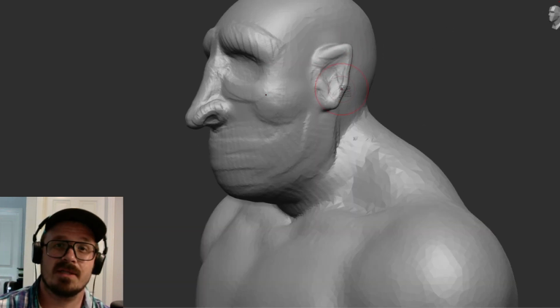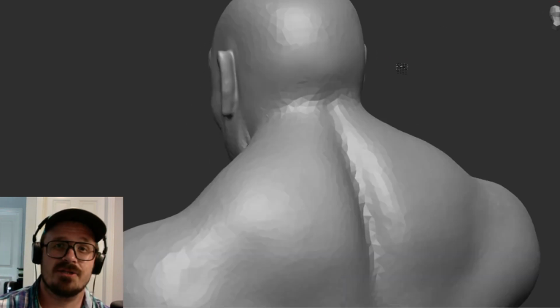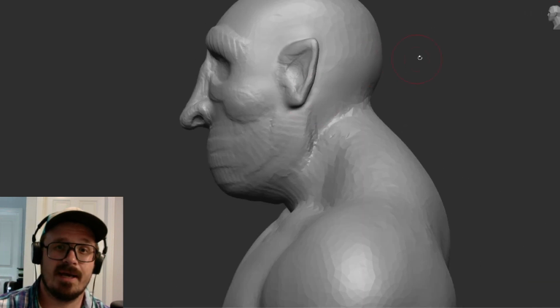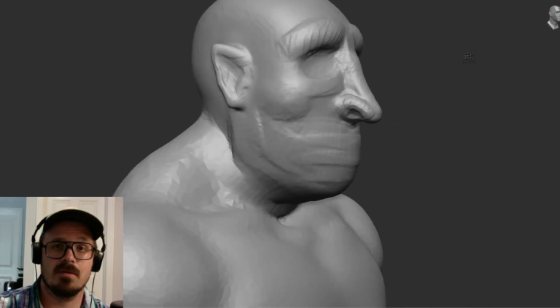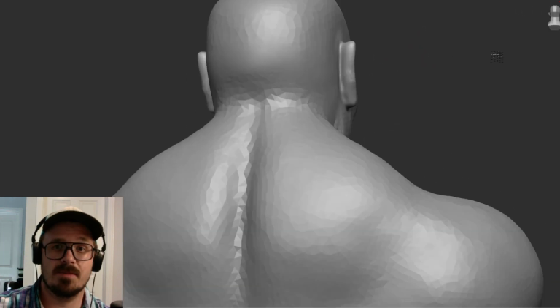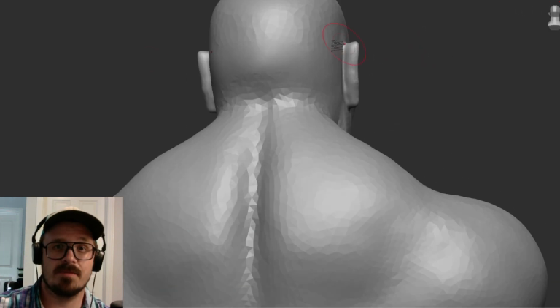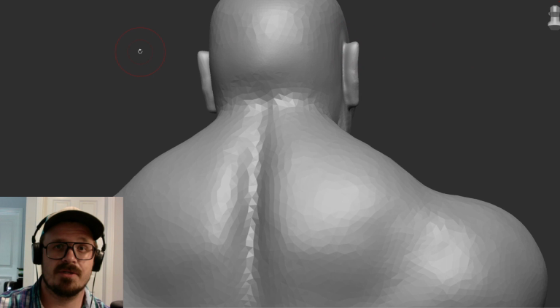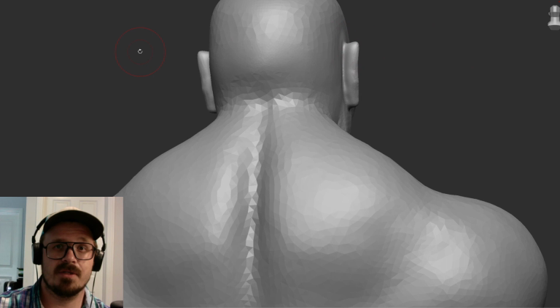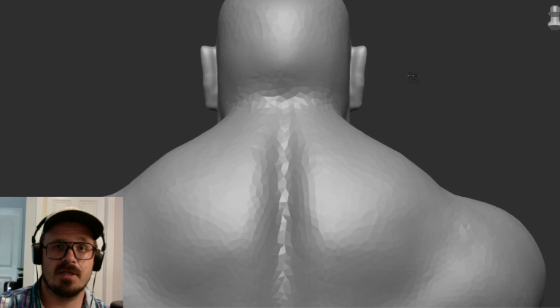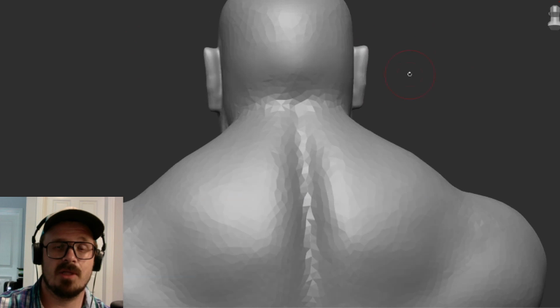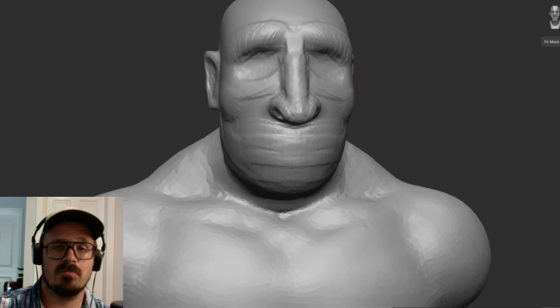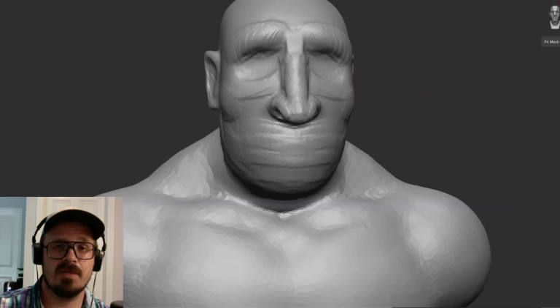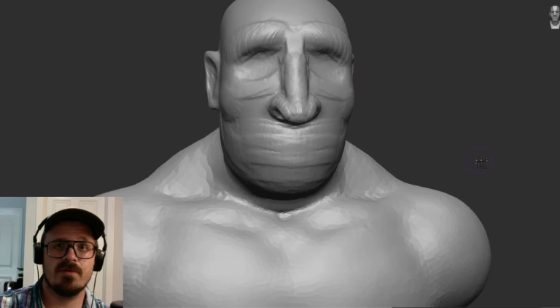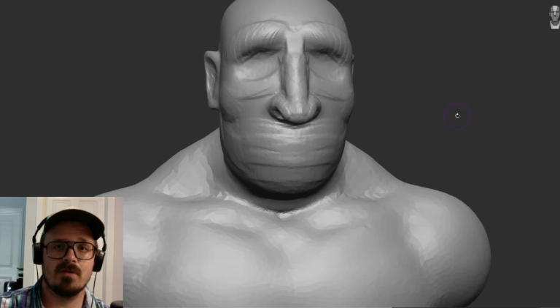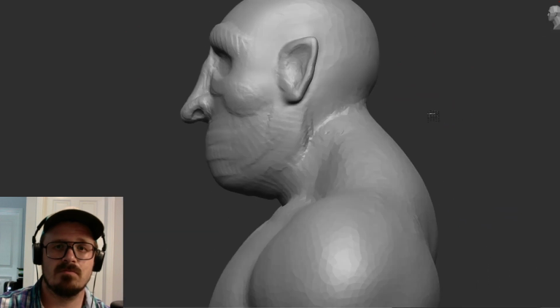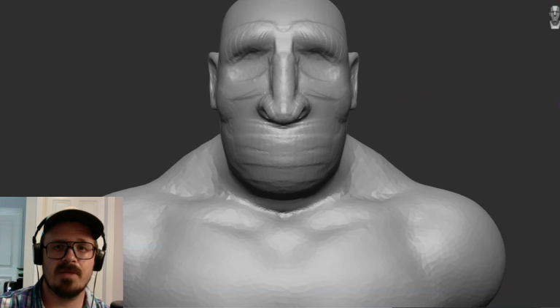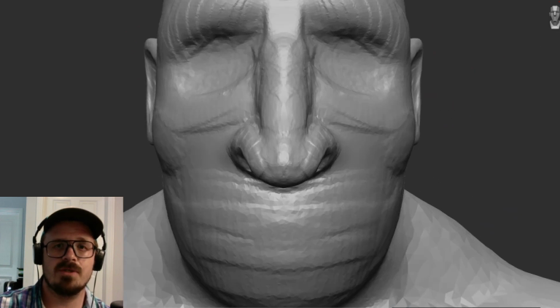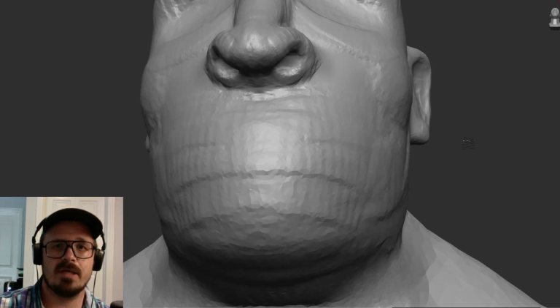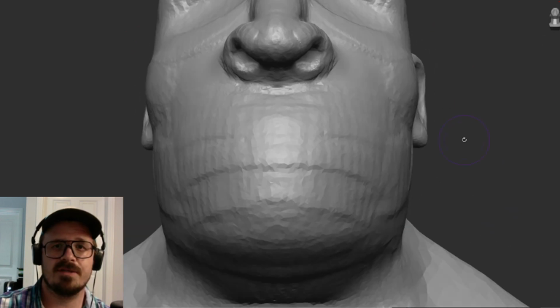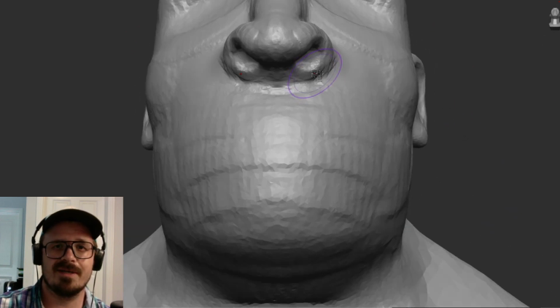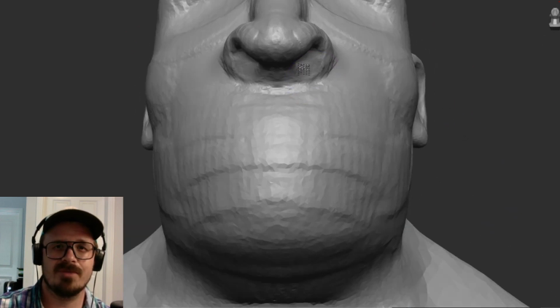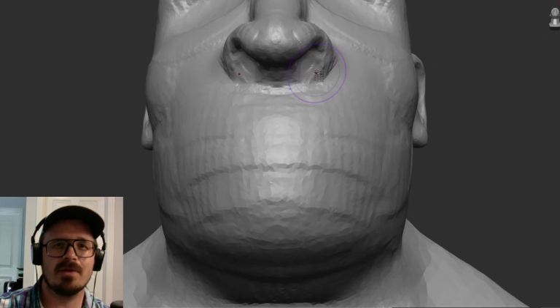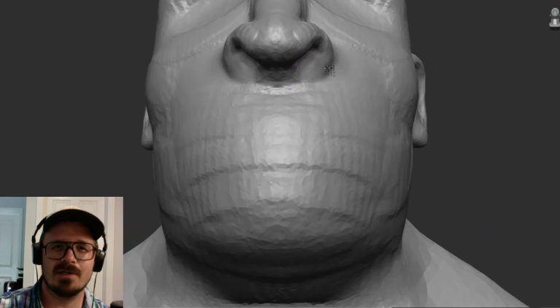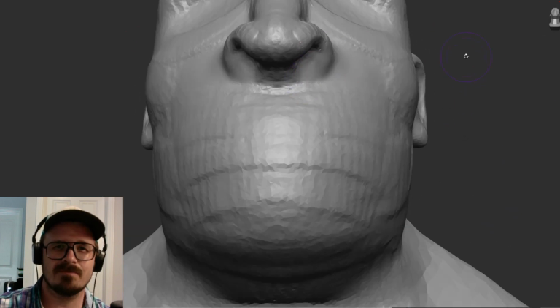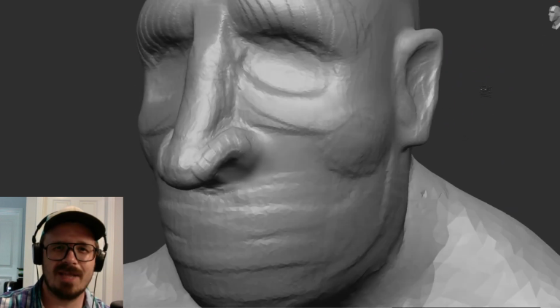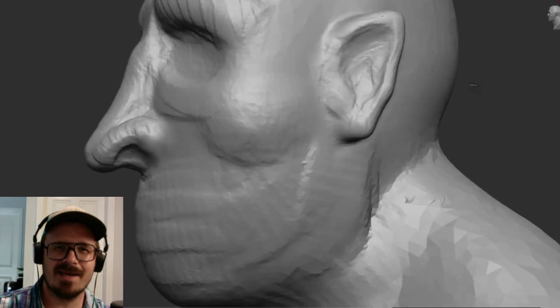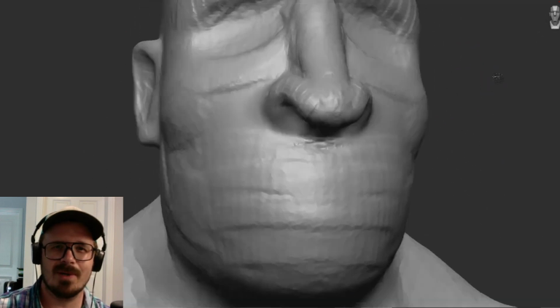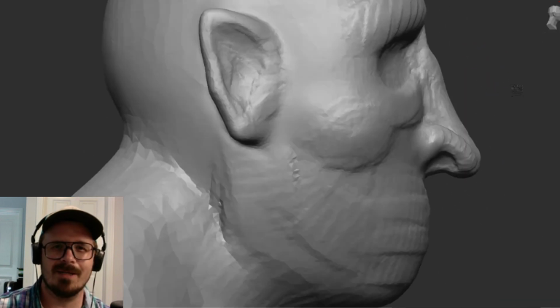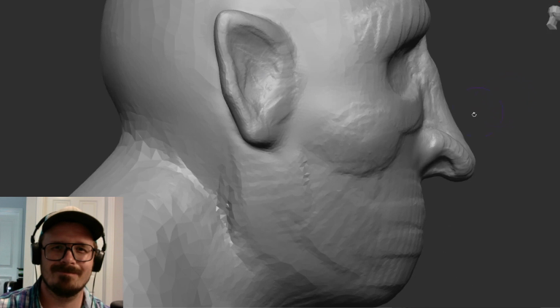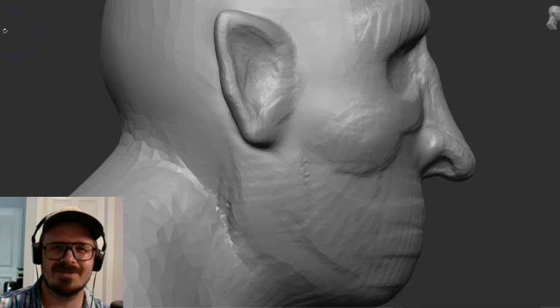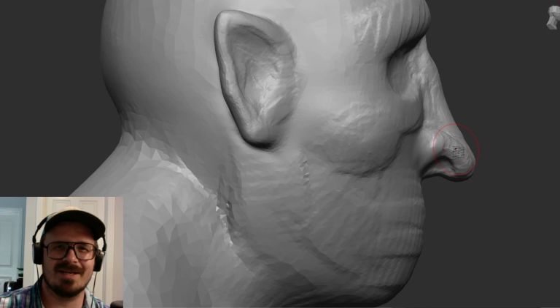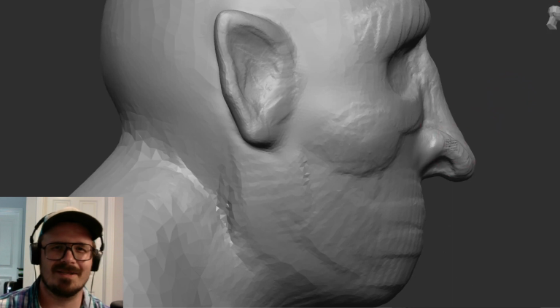Like I said, check out these base meshes in the link below. Leave me a review. Let me know what you'd like to see next. Y'all are awesome. Stay that way. I'll see you next time.